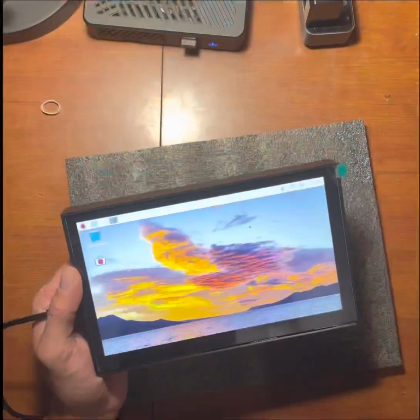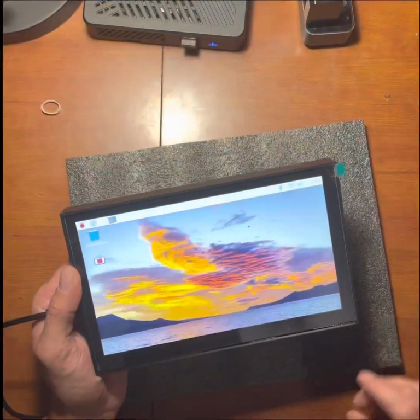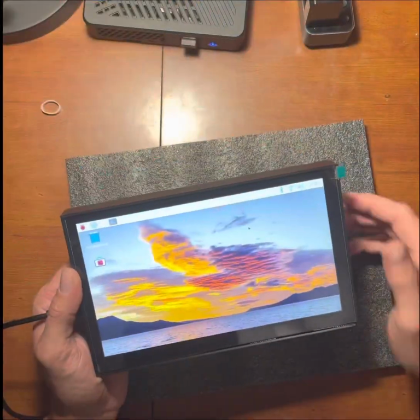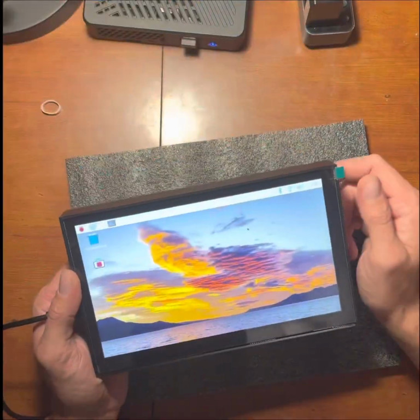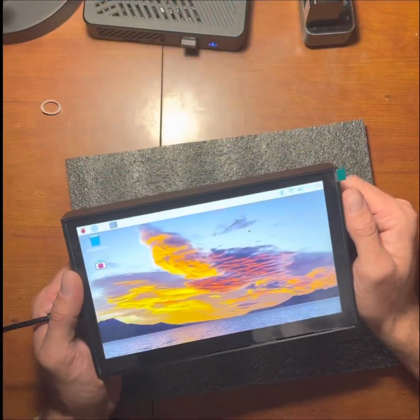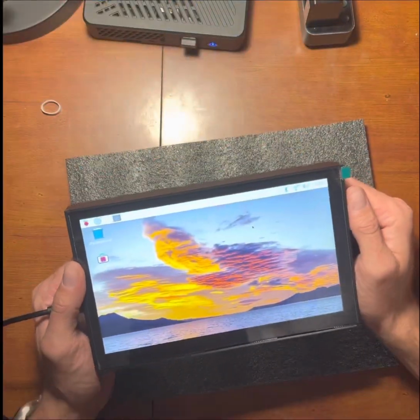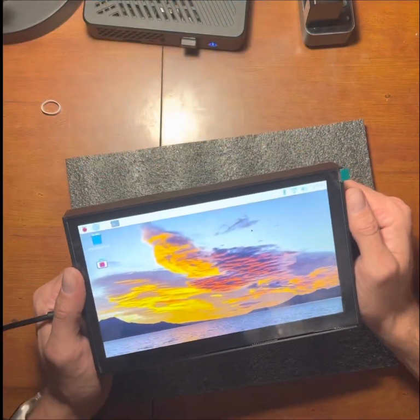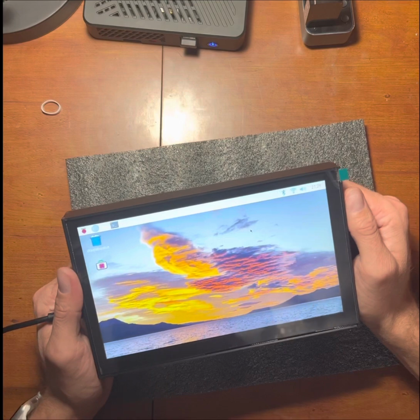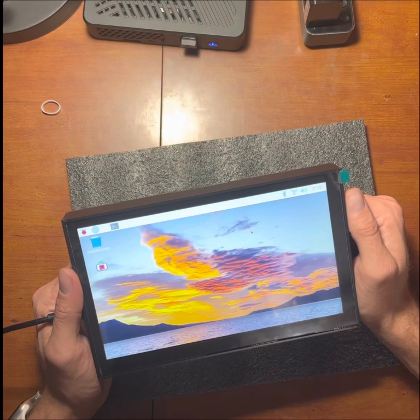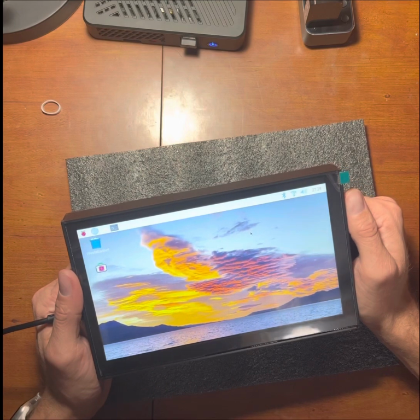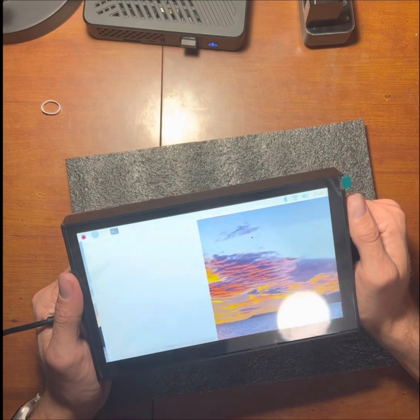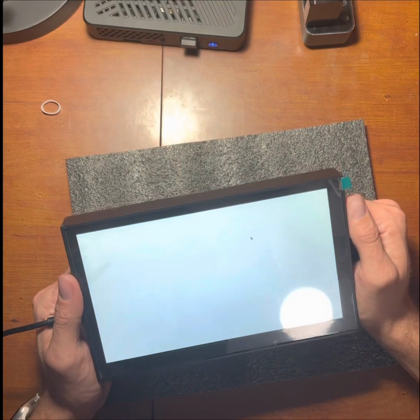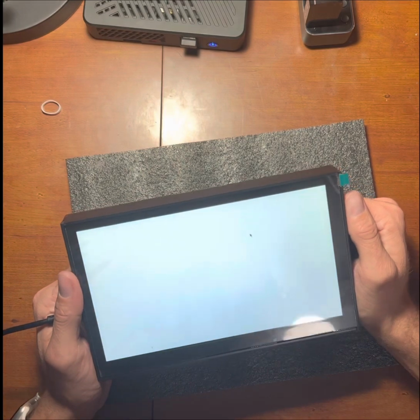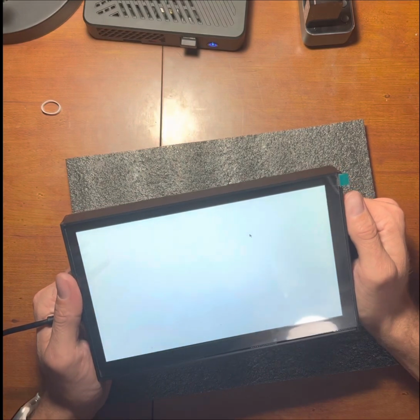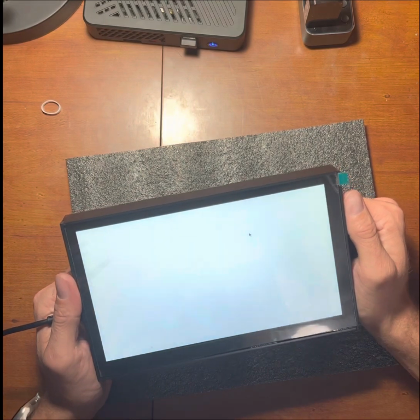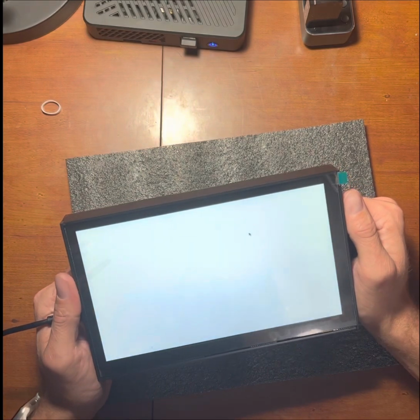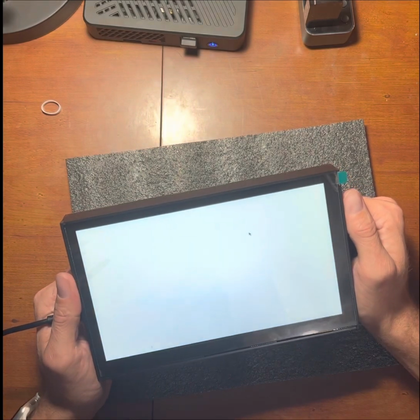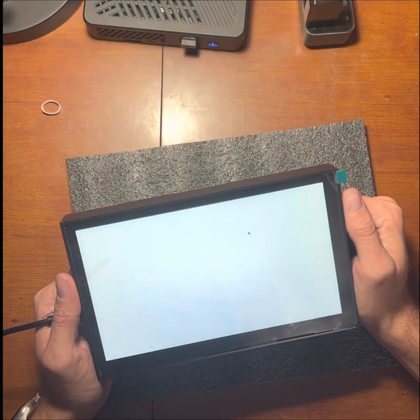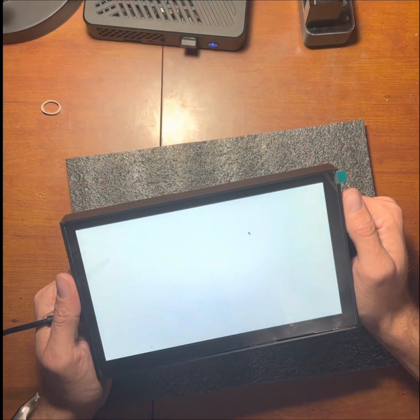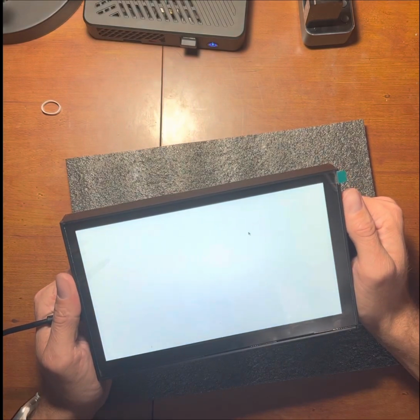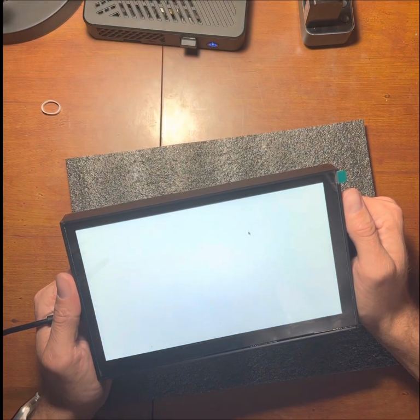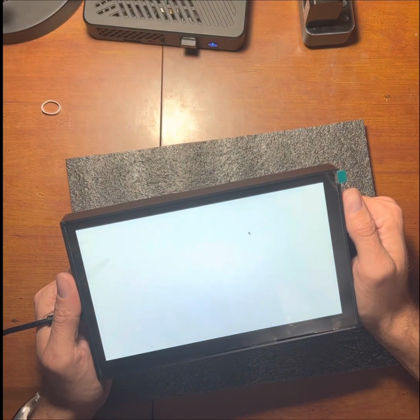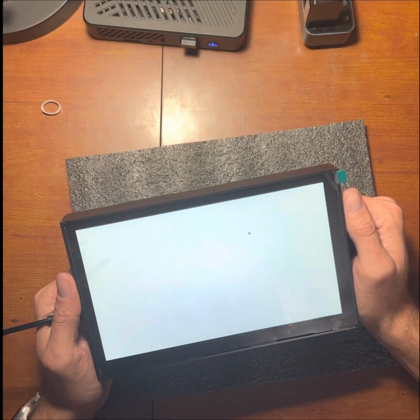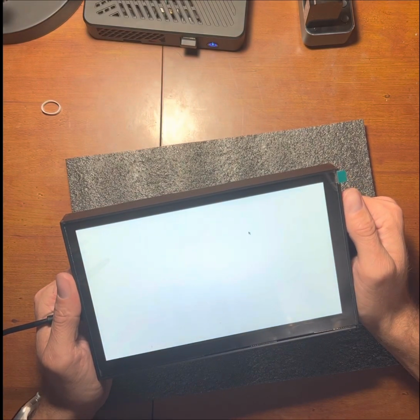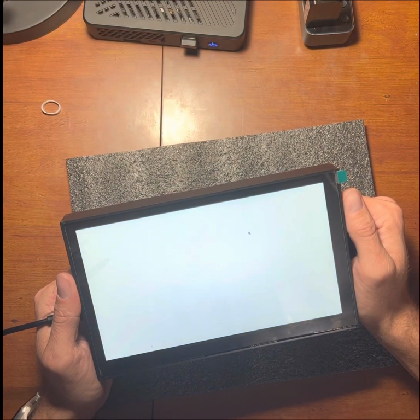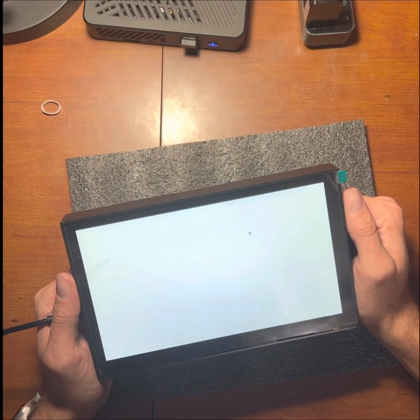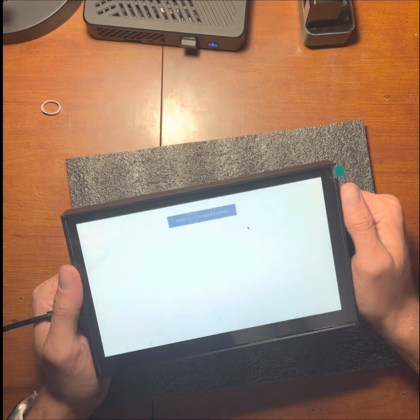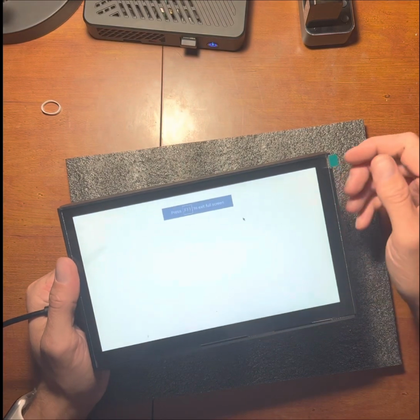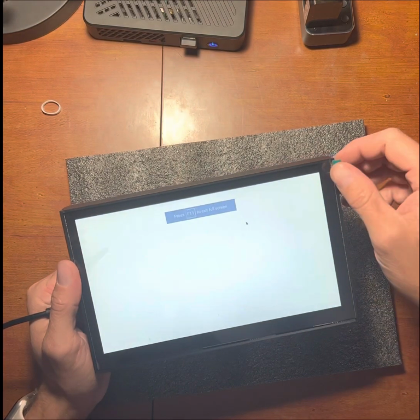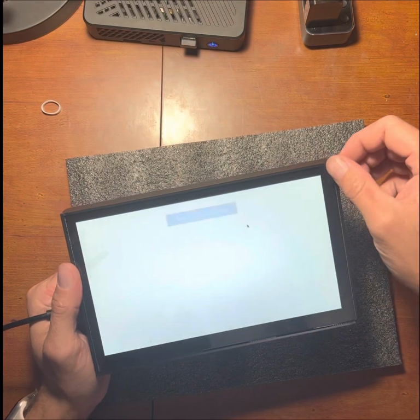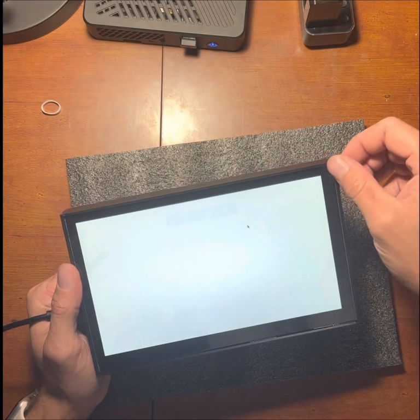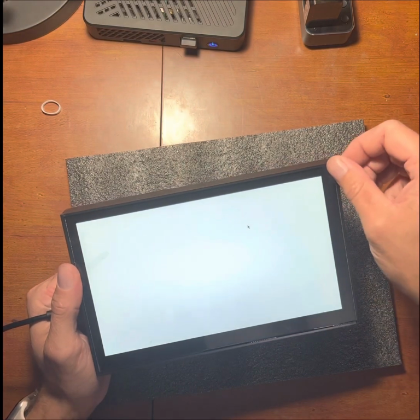I do have this set up to auto-launch Chrome into full screen.